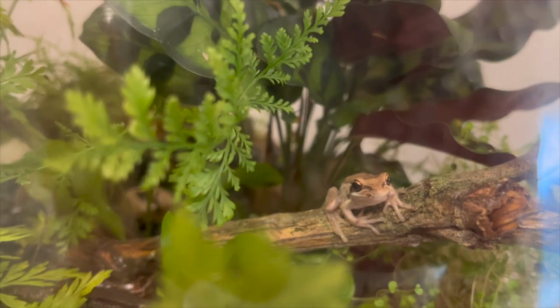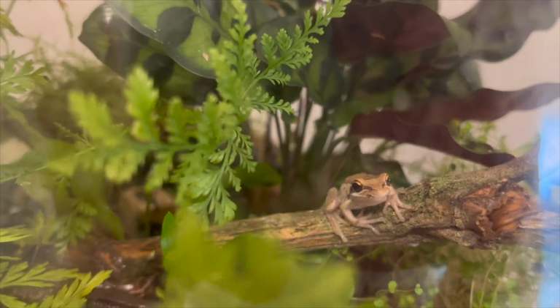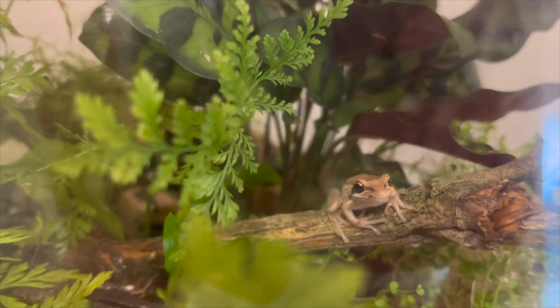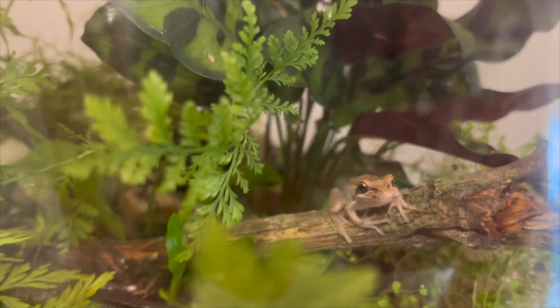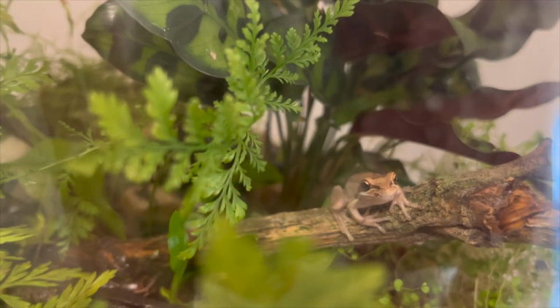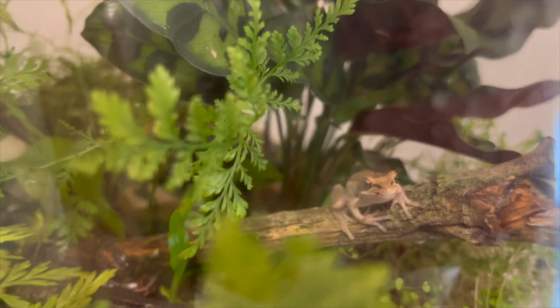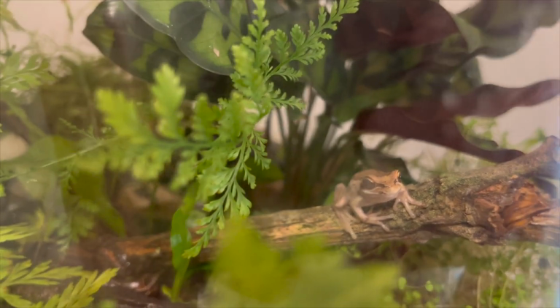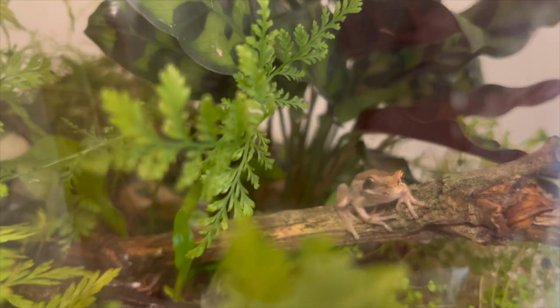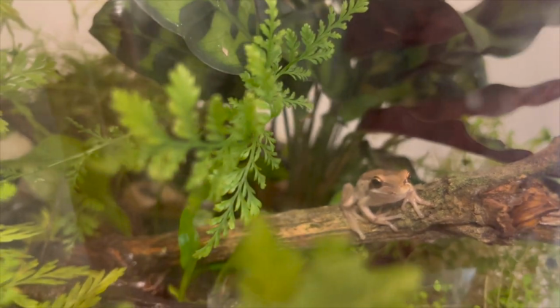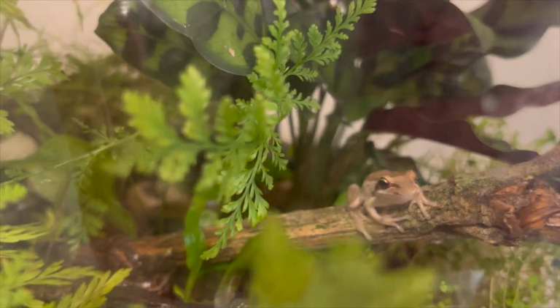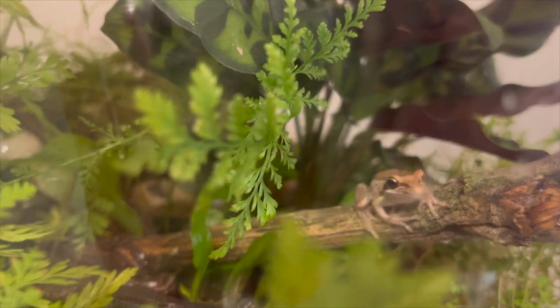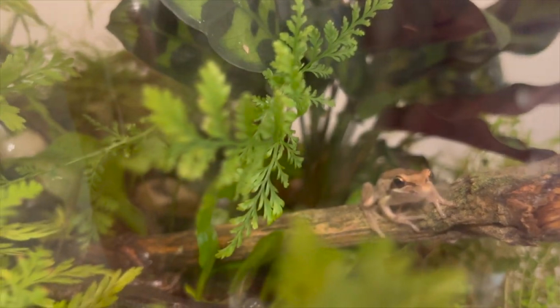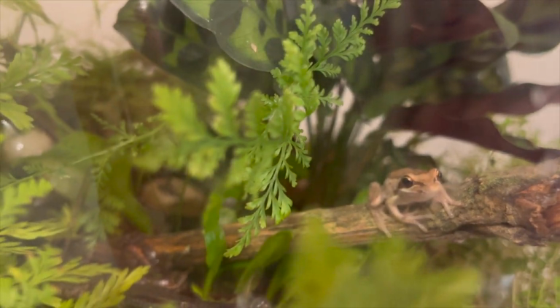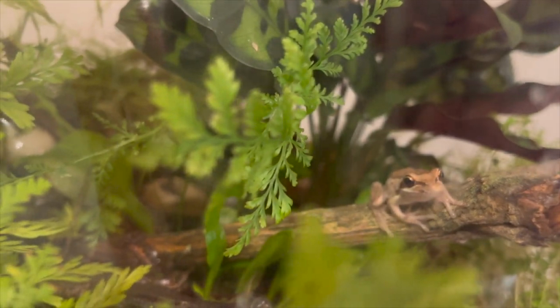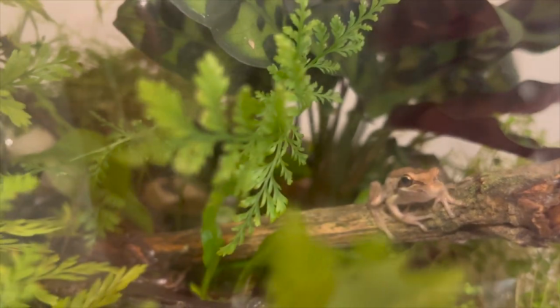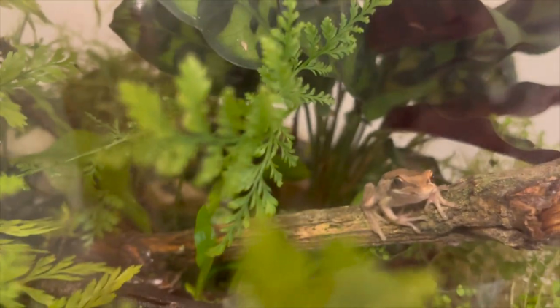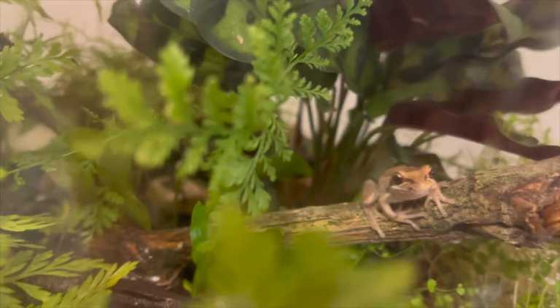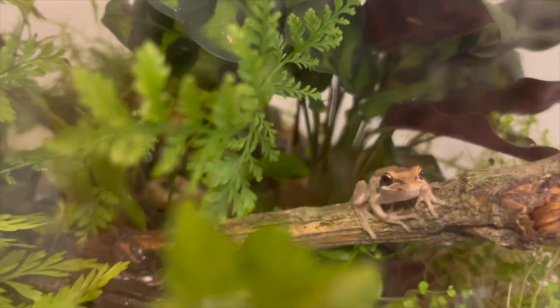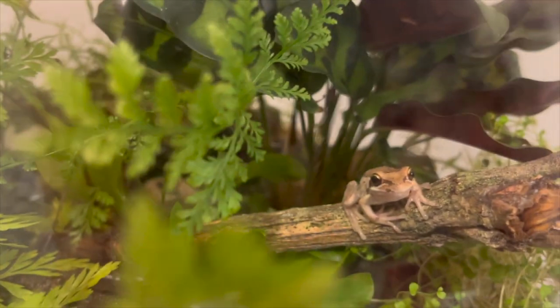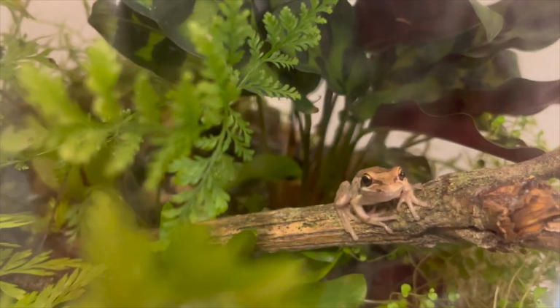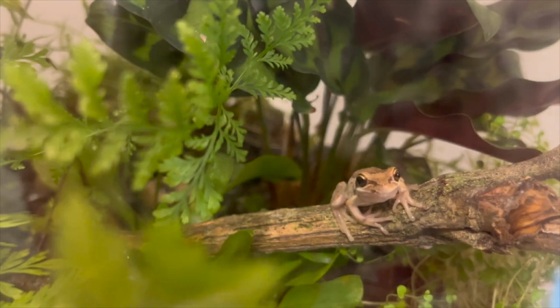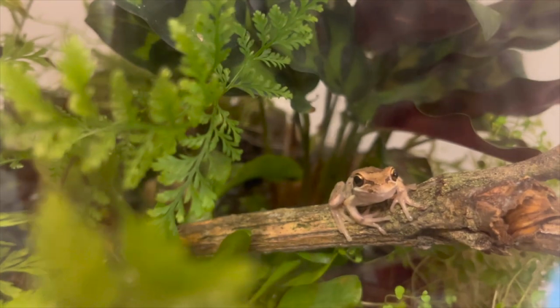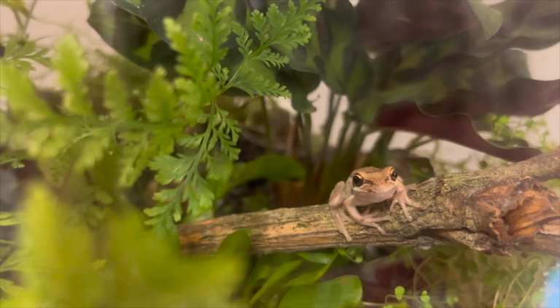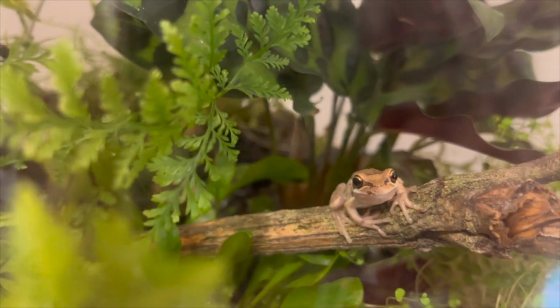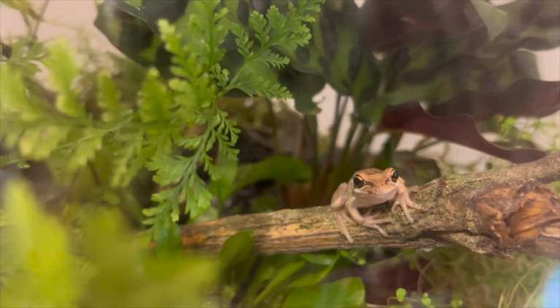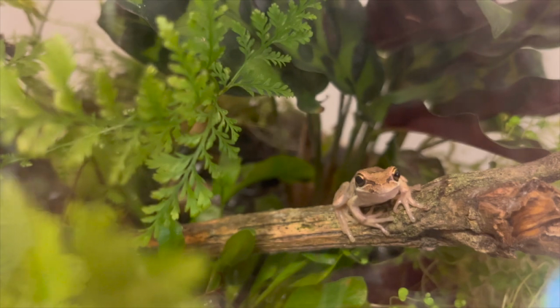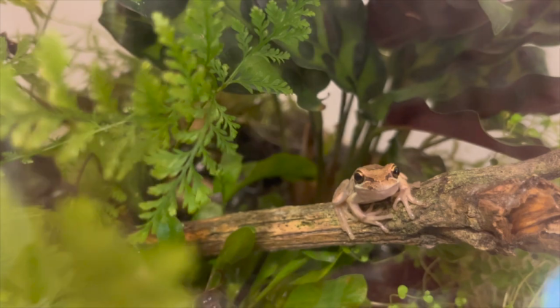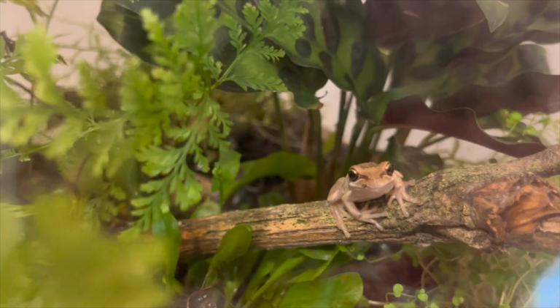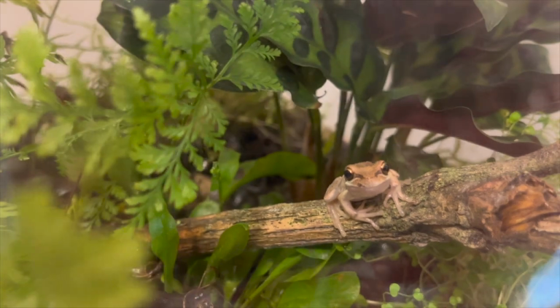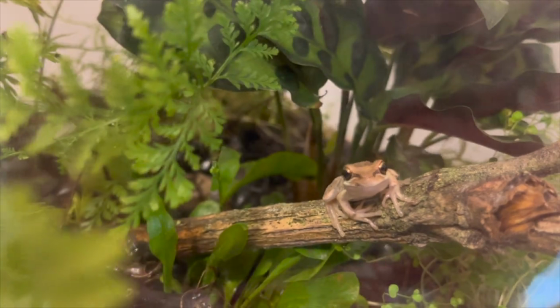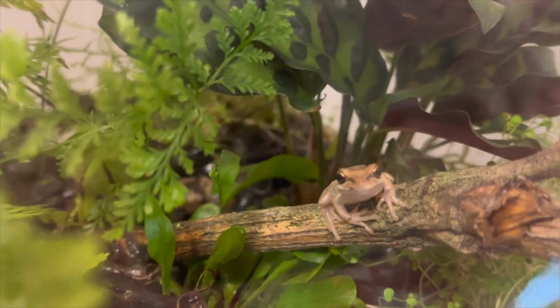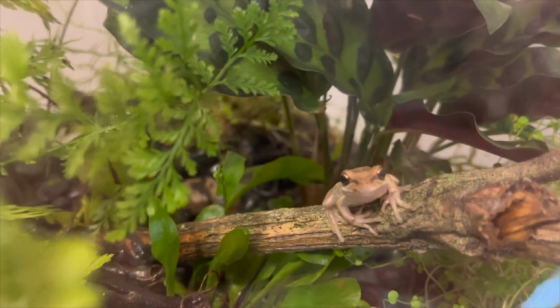There are only three exotic species you can keep in captivity: the Golden Bell Frog, the Southern Bell, and the Whistling Tree Frog.